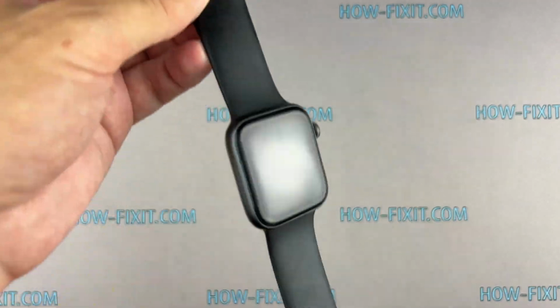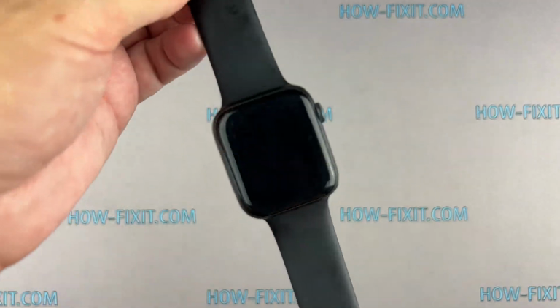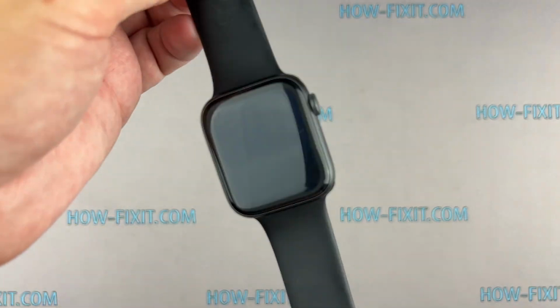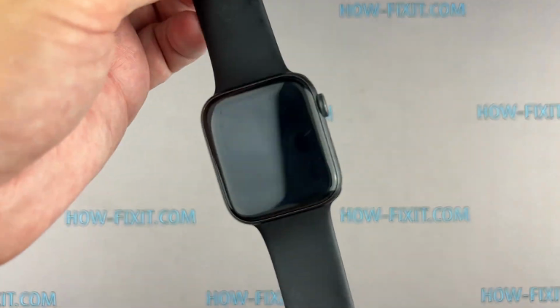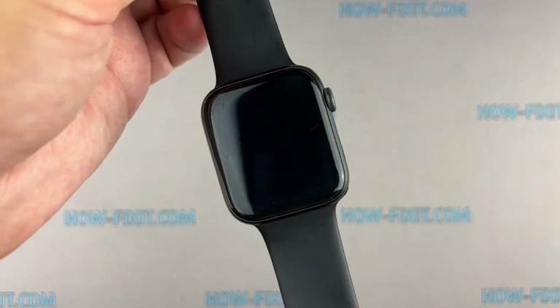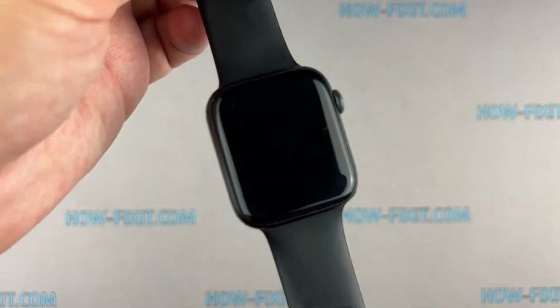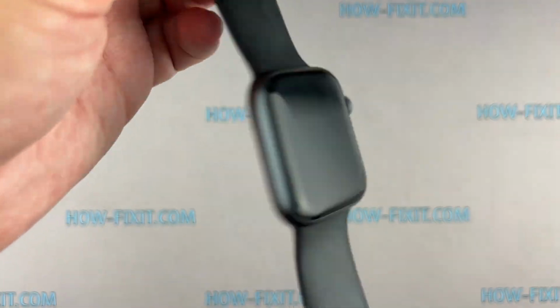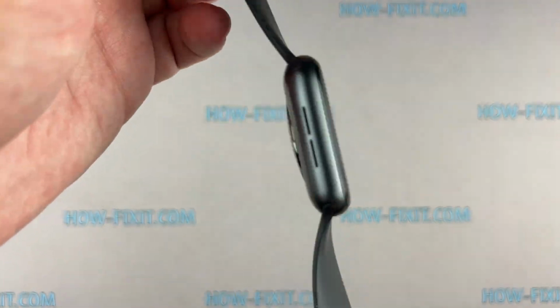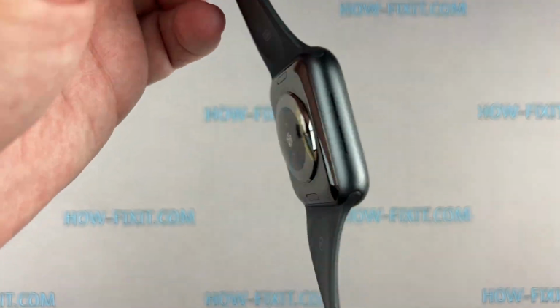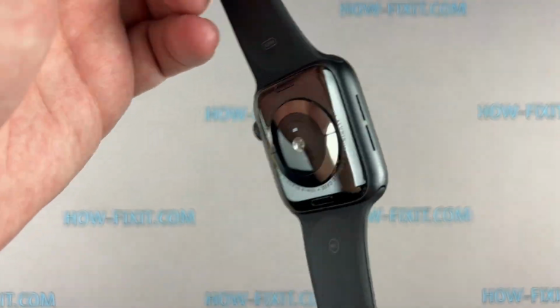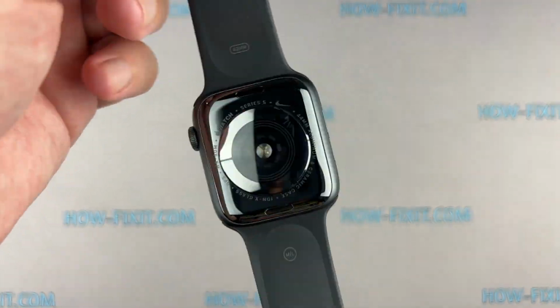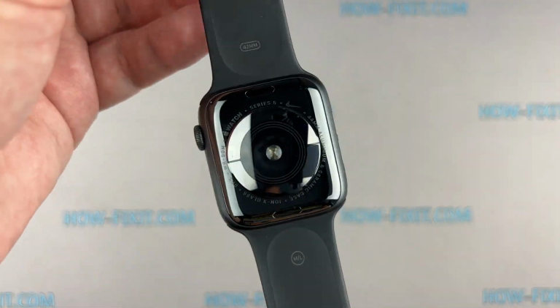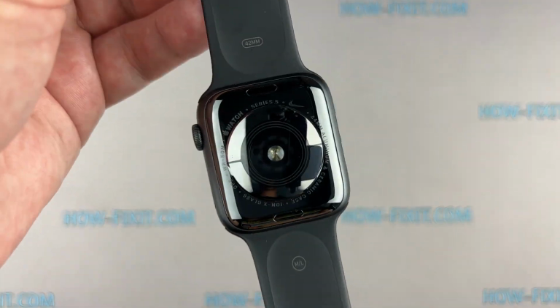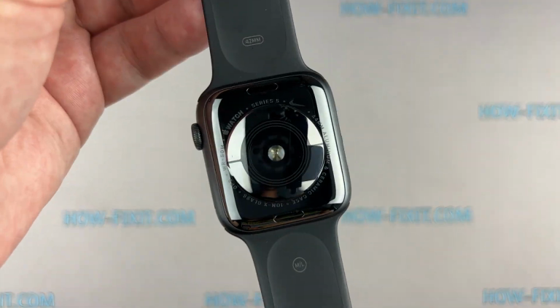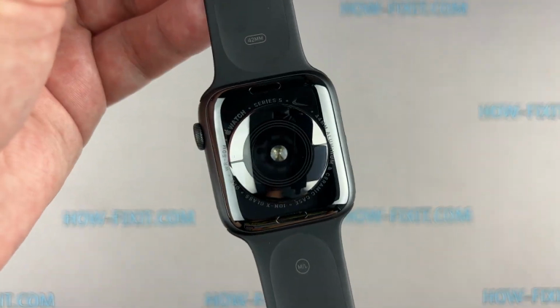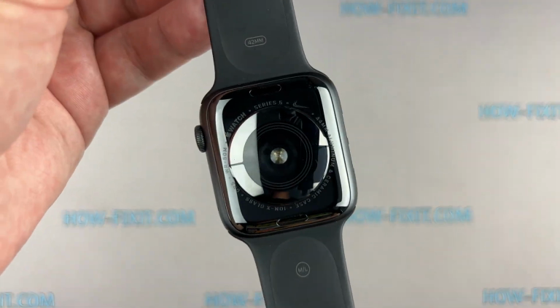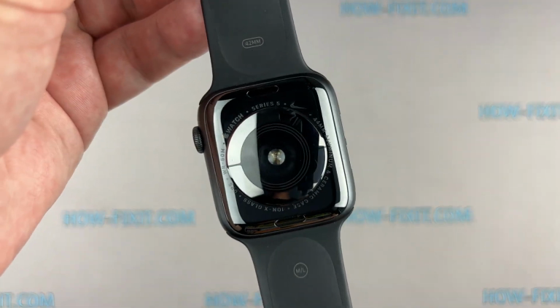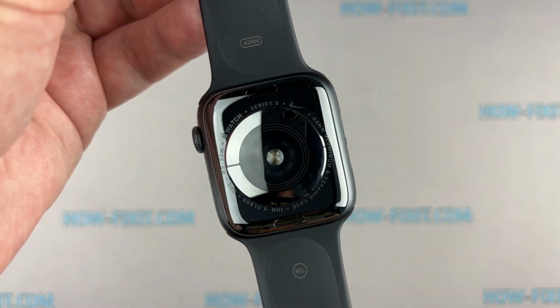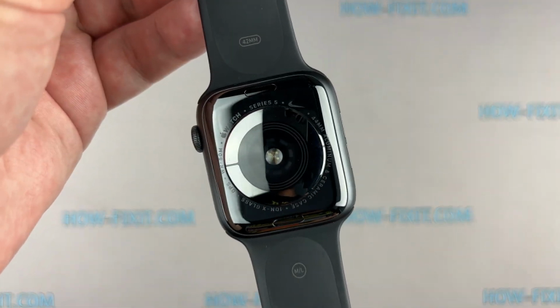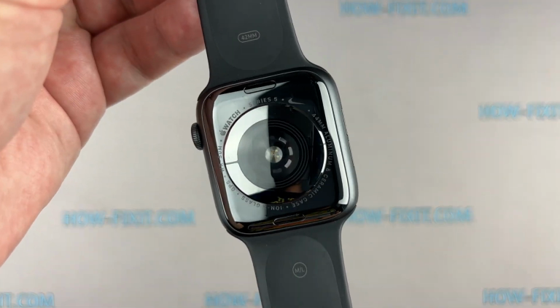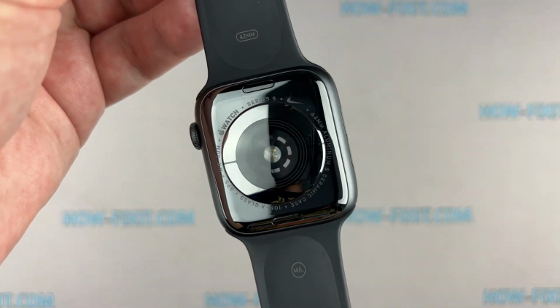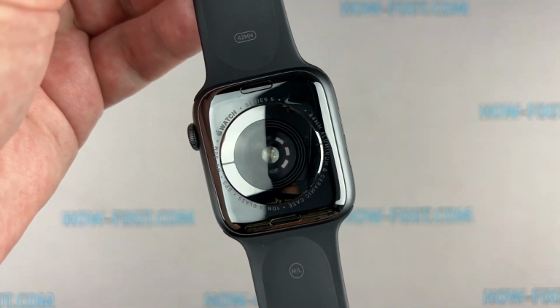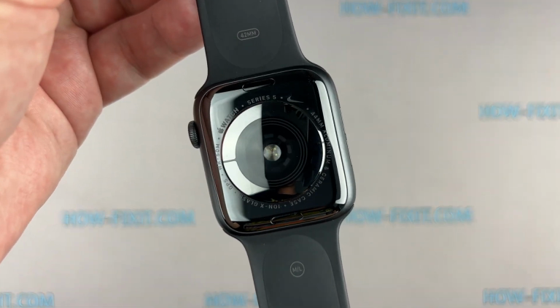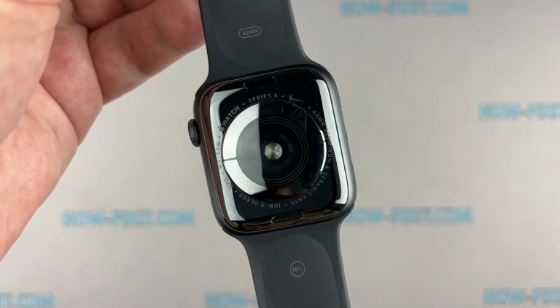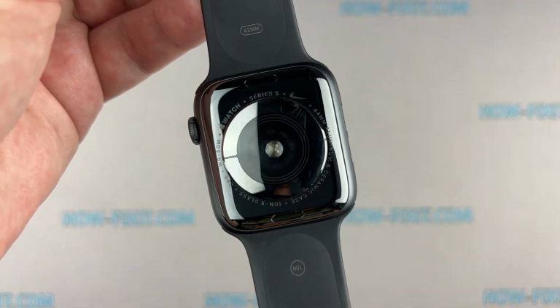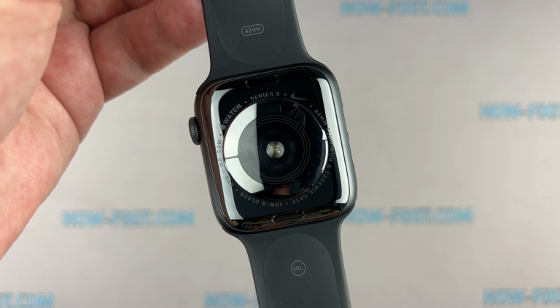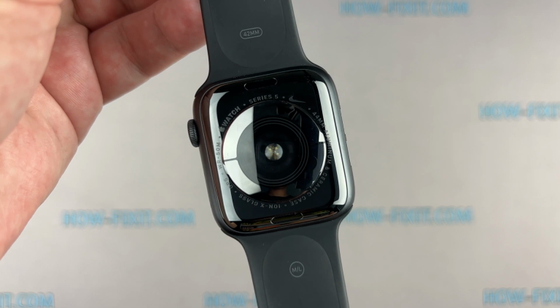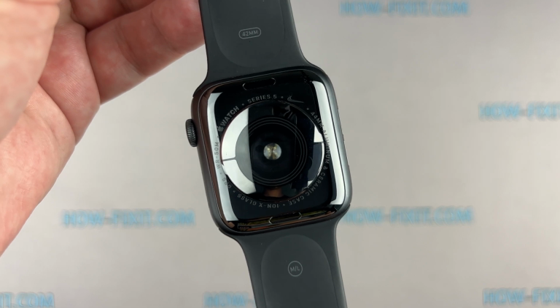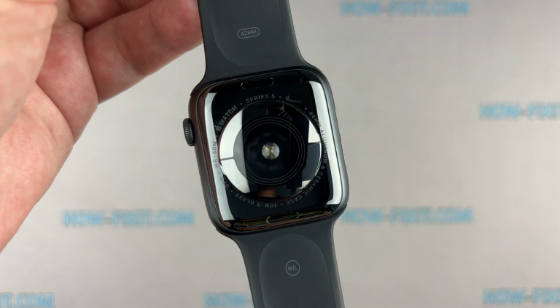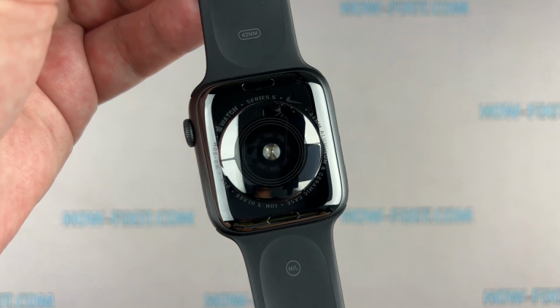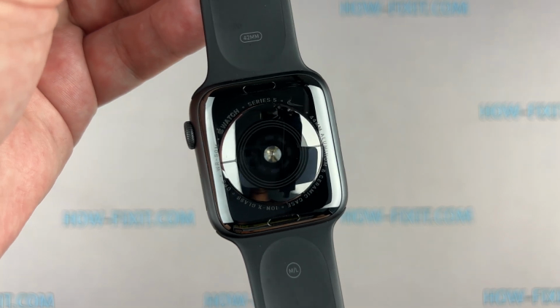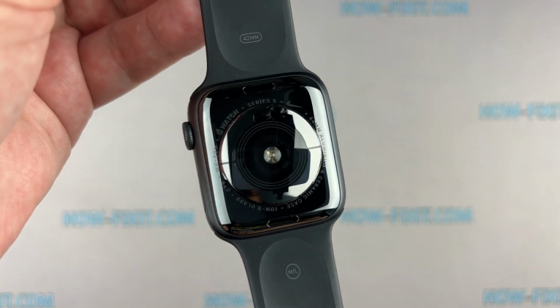Hi everyone, welcome to HowFixit. In this video guide, I'll show you how to replace the battery in the Apple Watch.